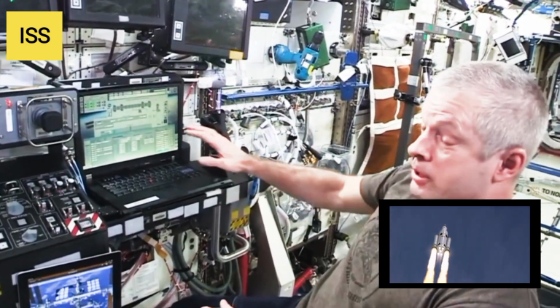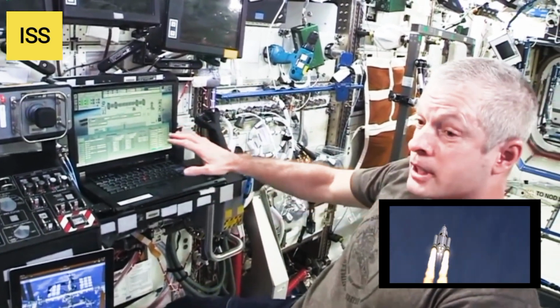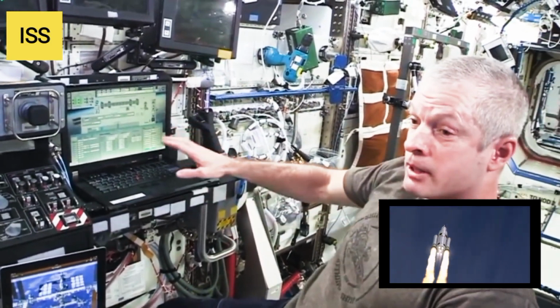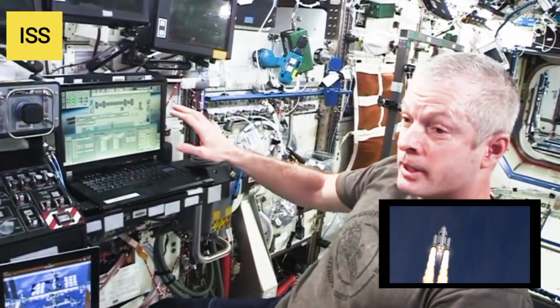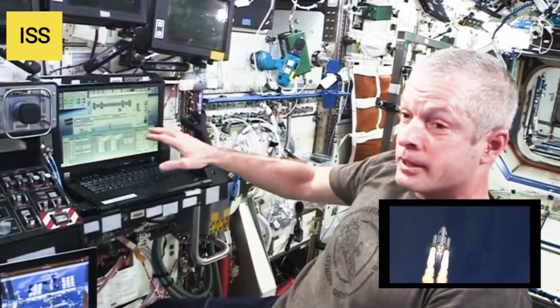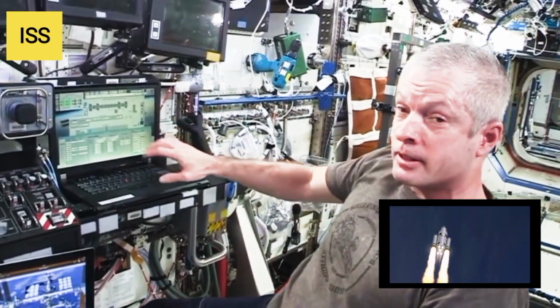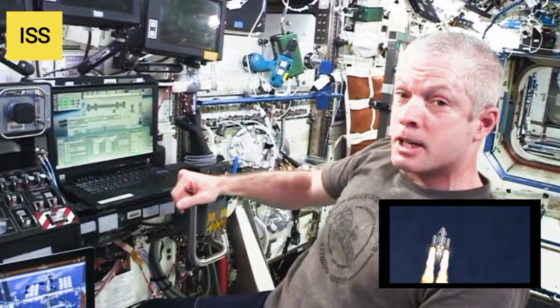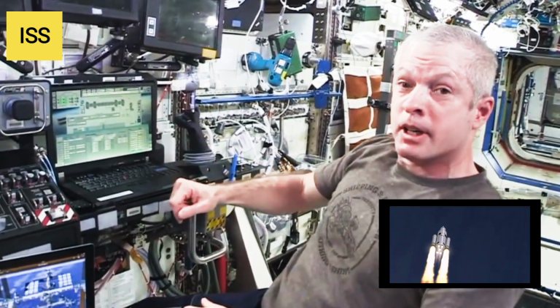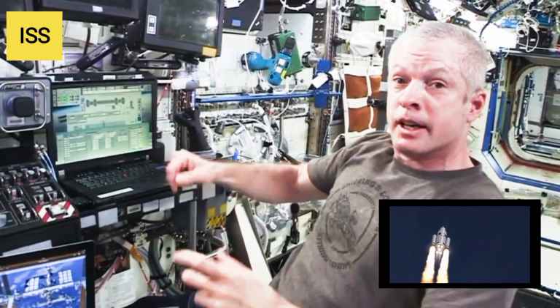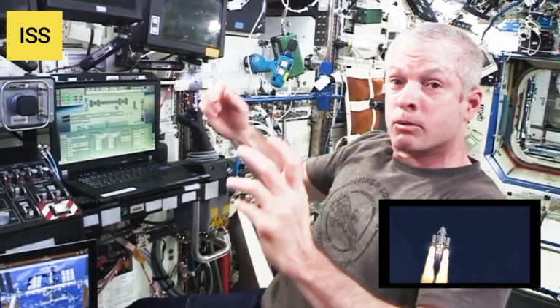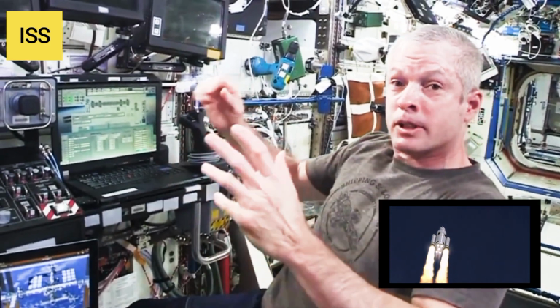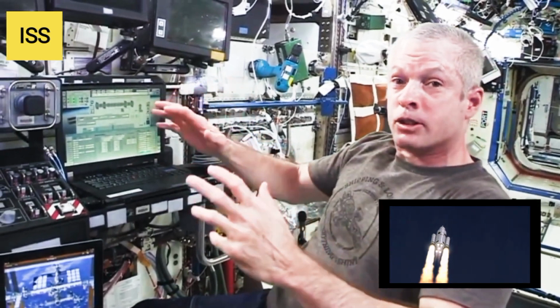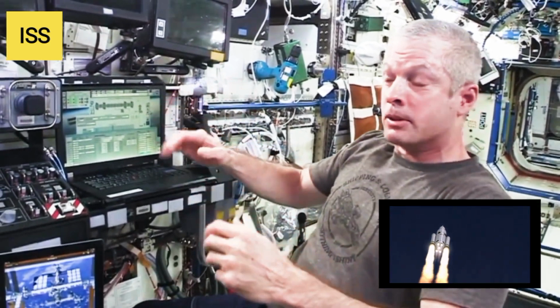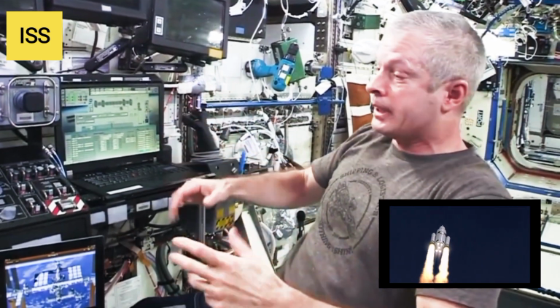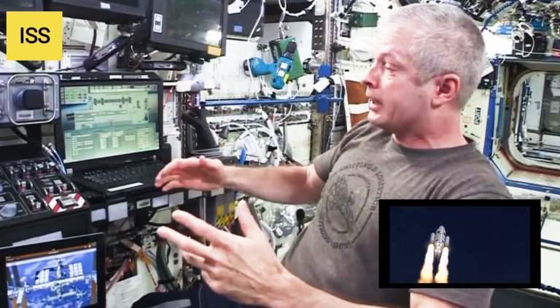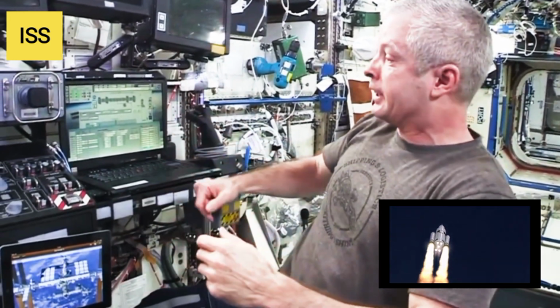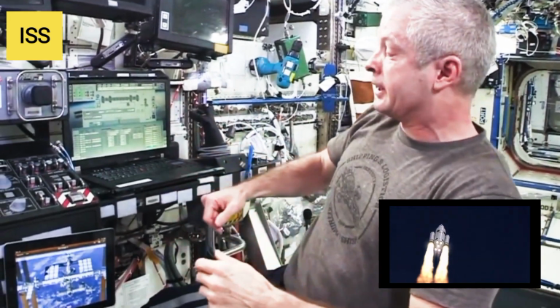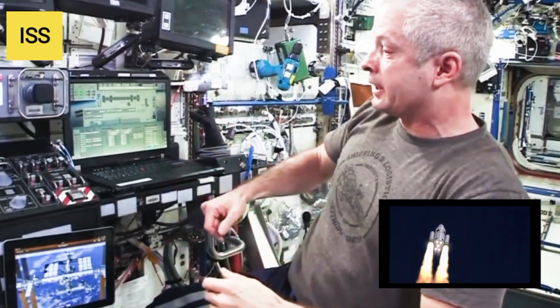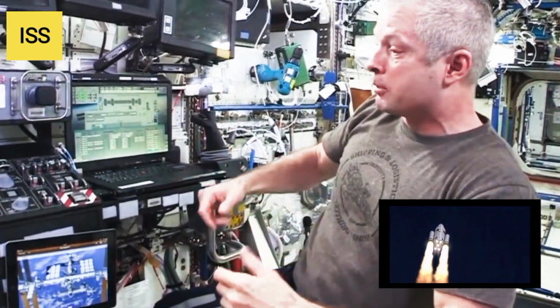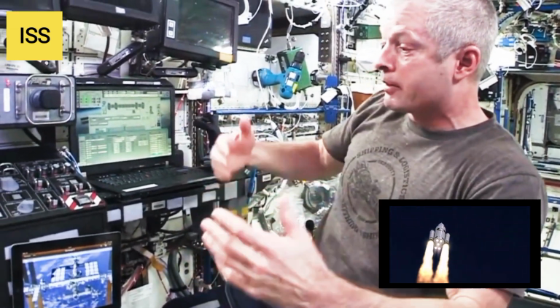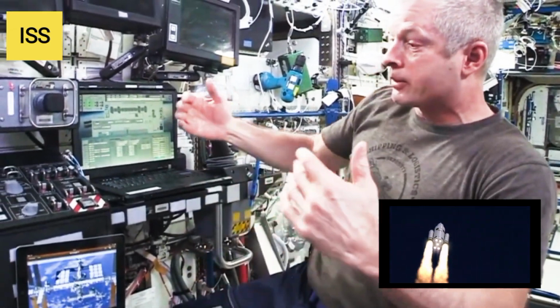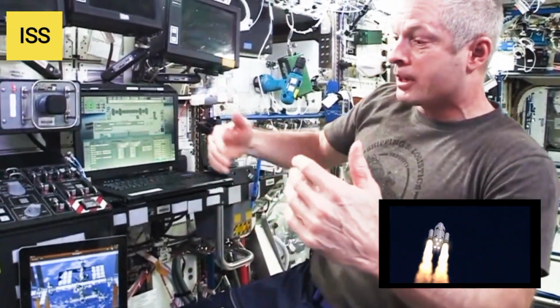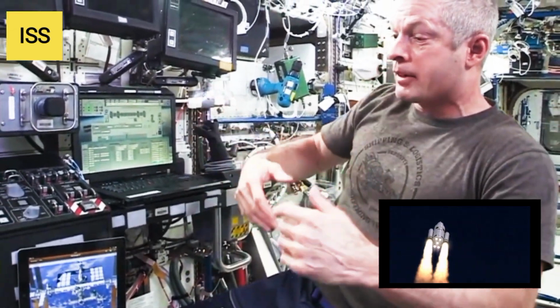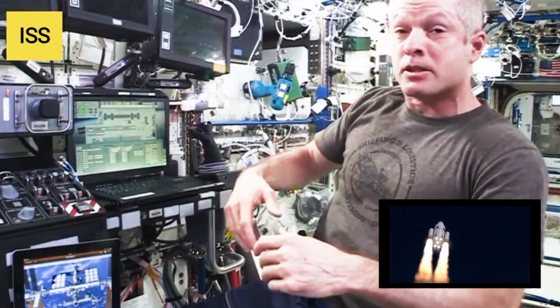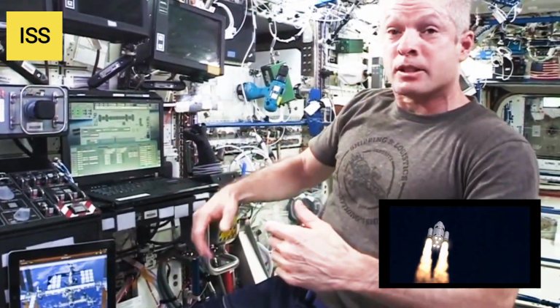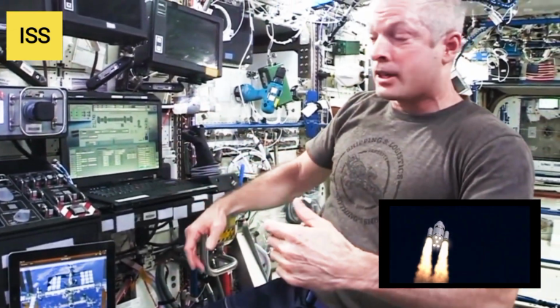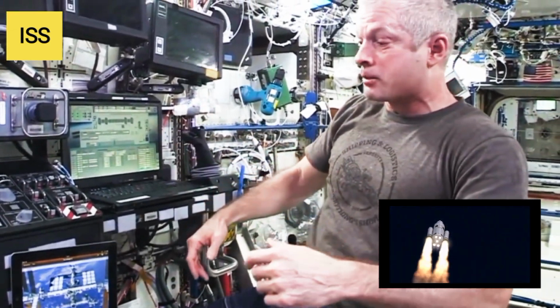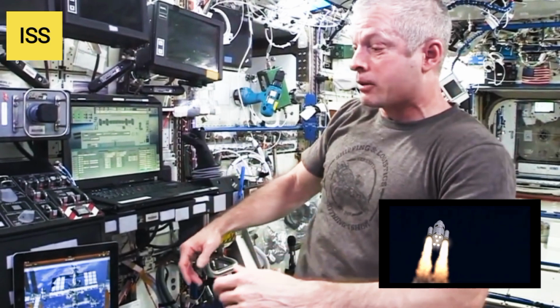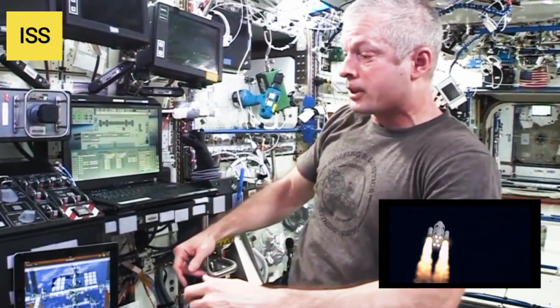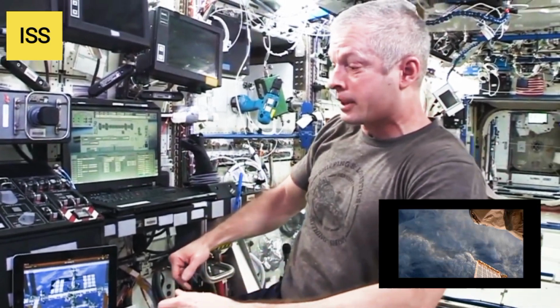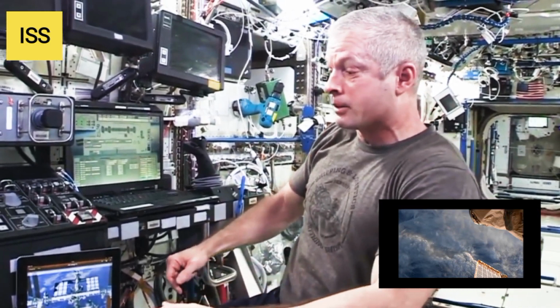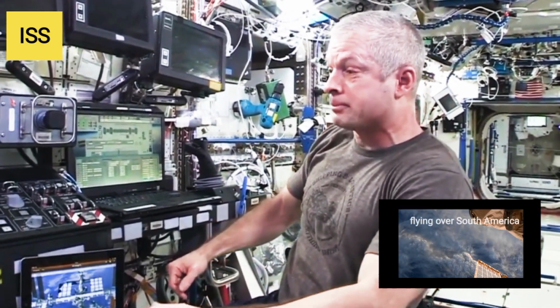We have two of these workstations. We have one here in the lab and one in the cupola, and they both have different advantages and disadvantages depending on where you want to go with the arm.